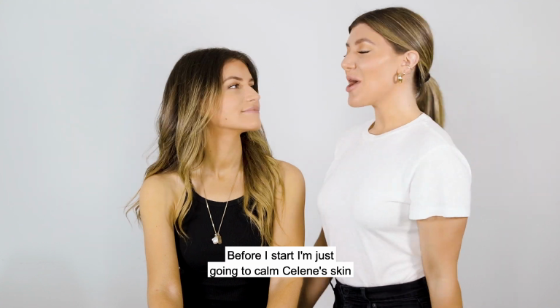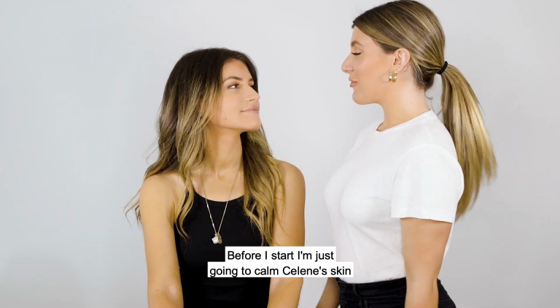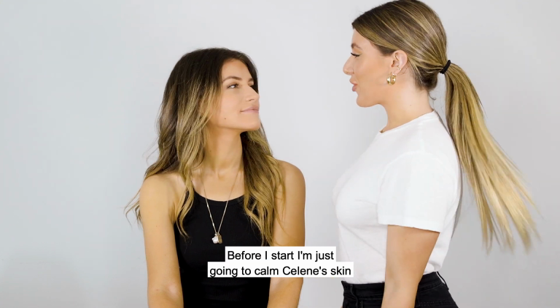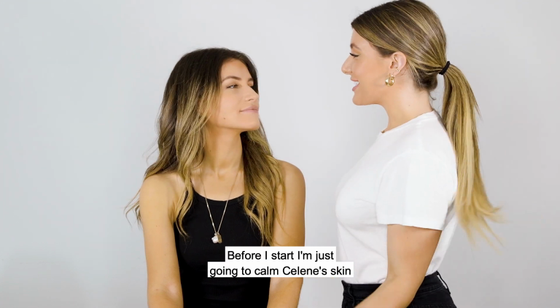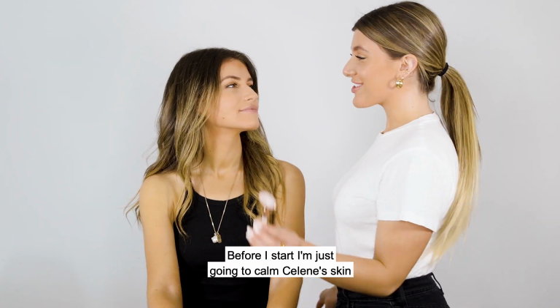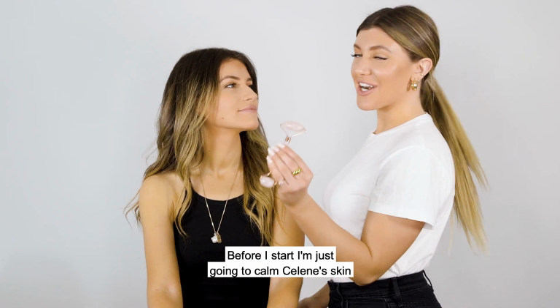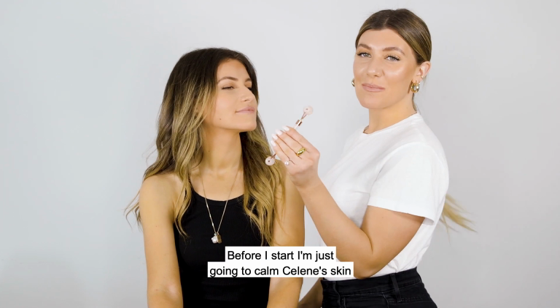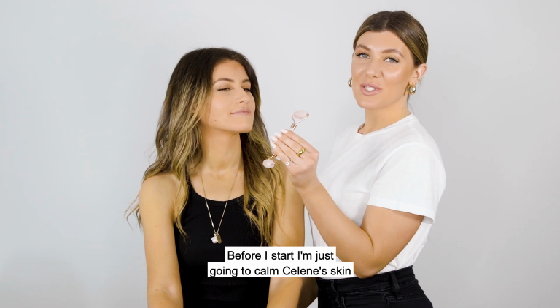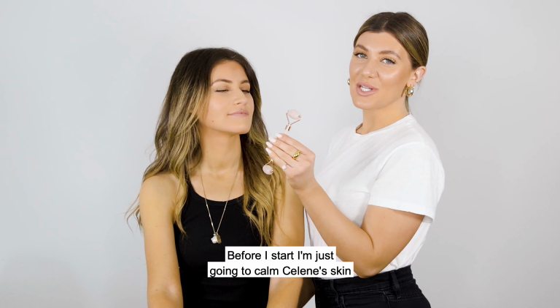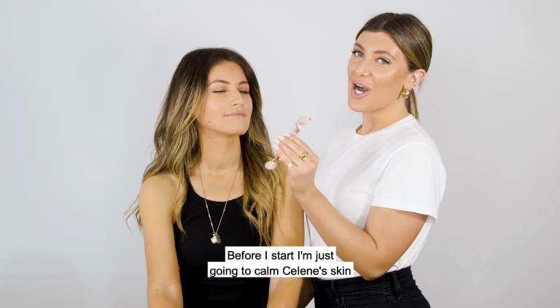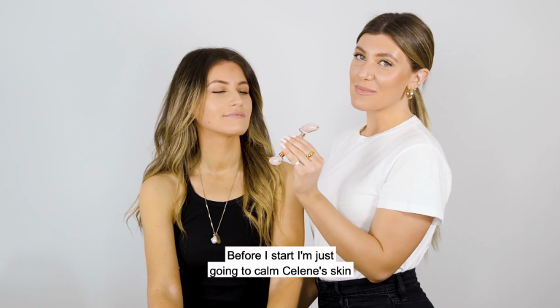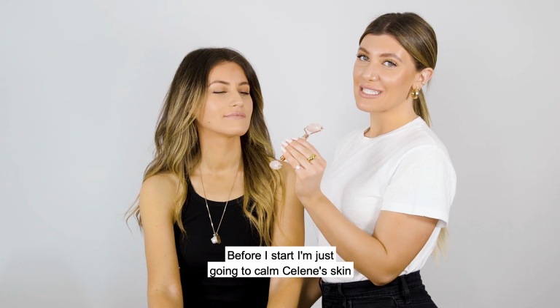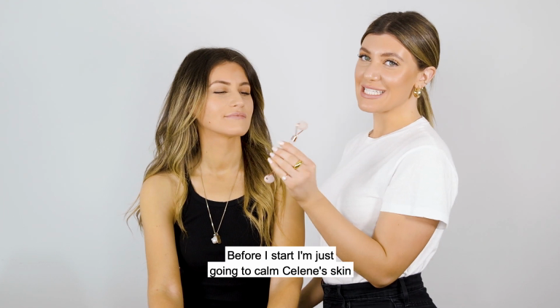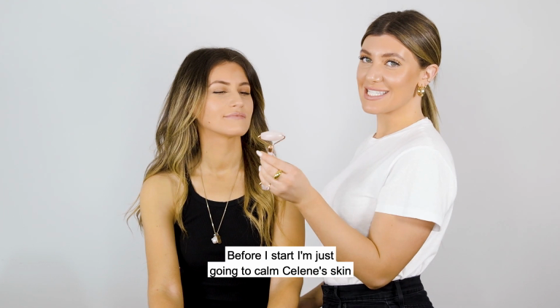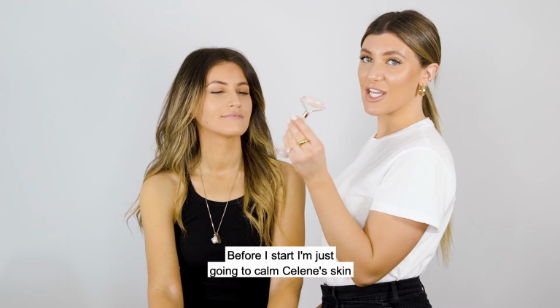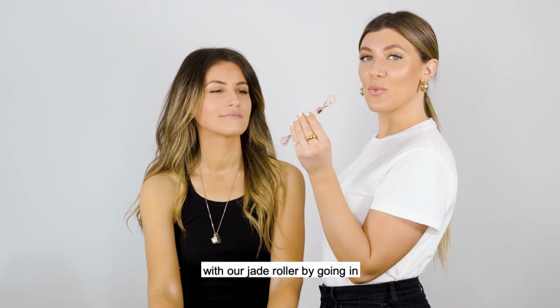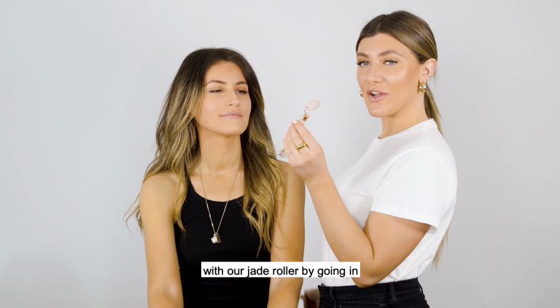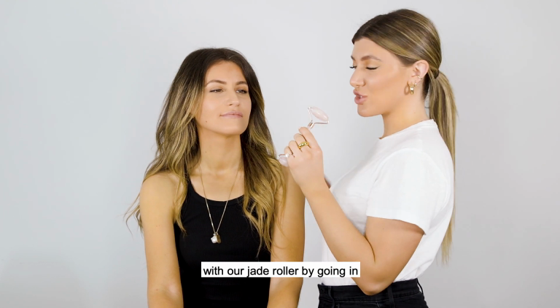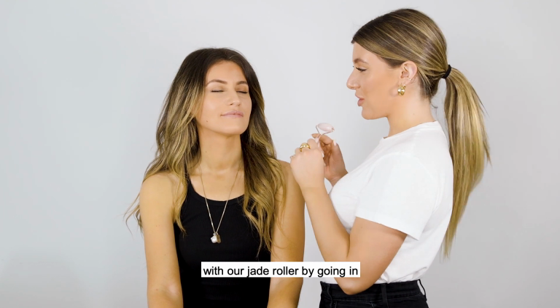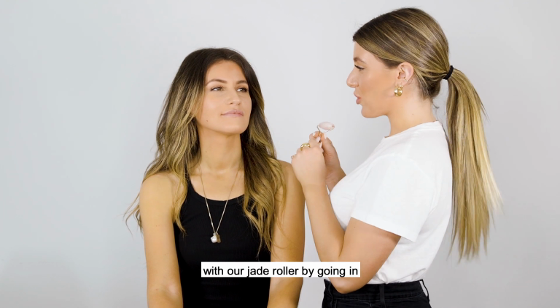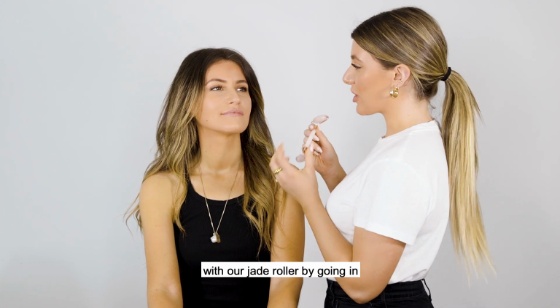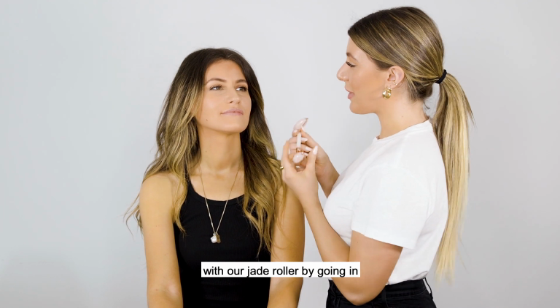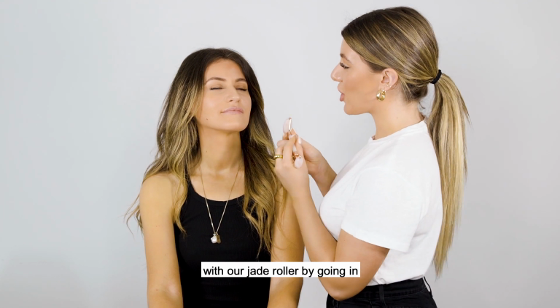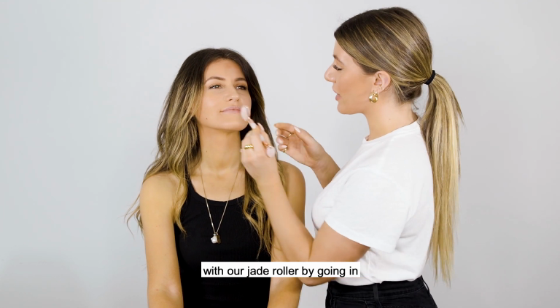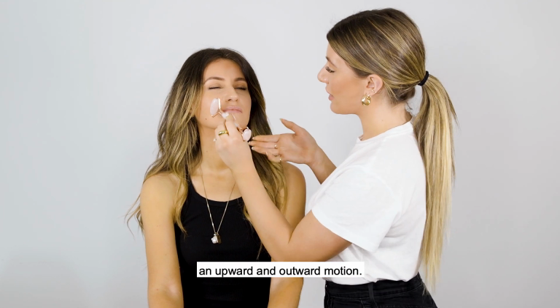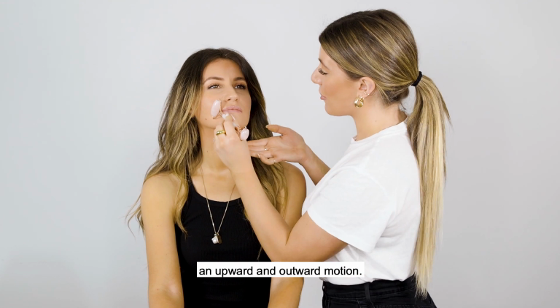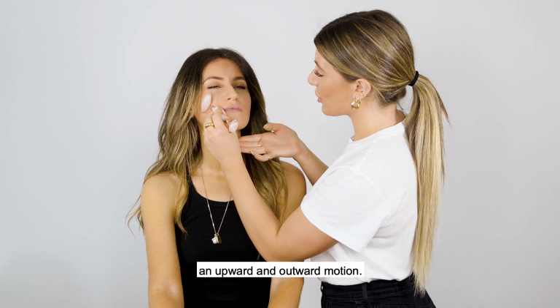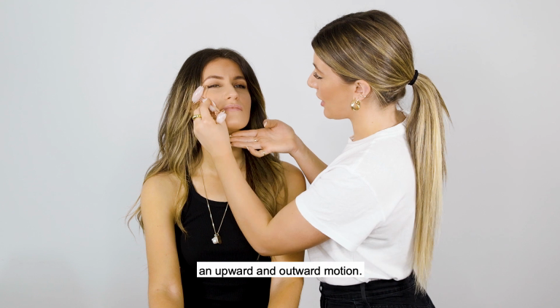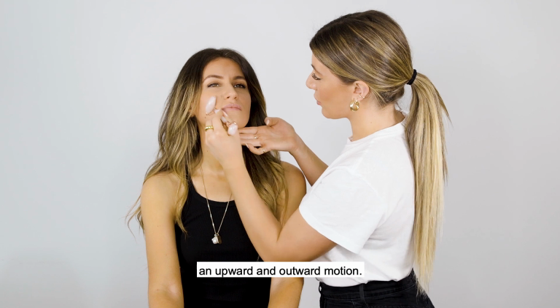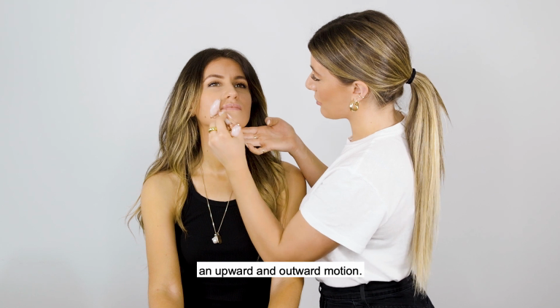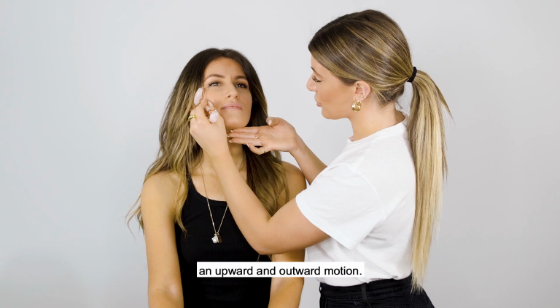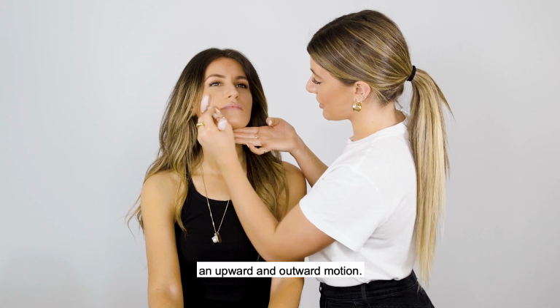Before I start, I'm just going to calm Celine's skin with our jade roller by going in an upward and outward motion.